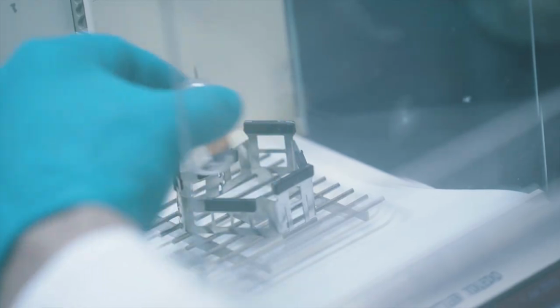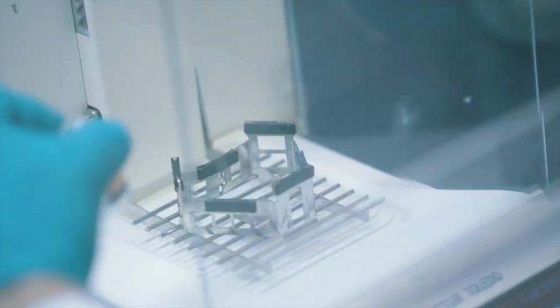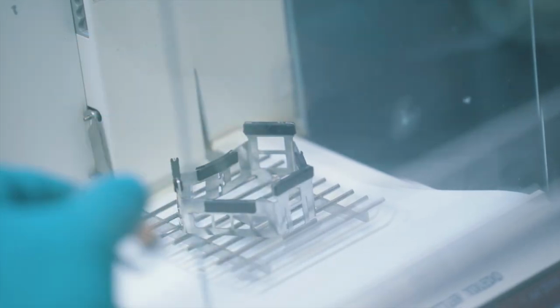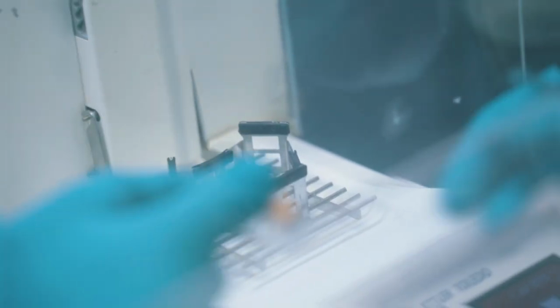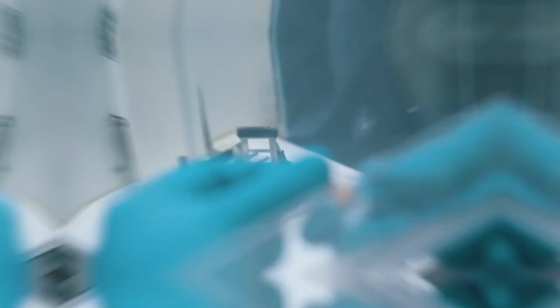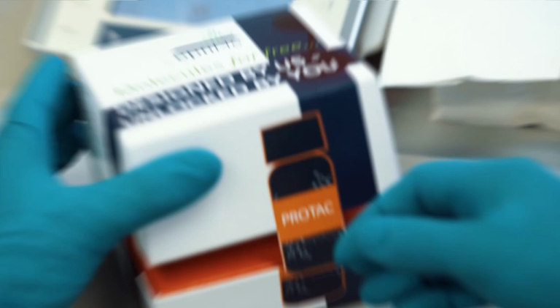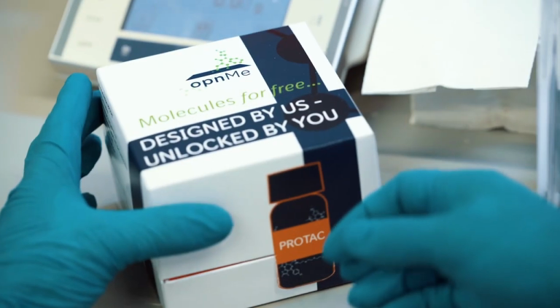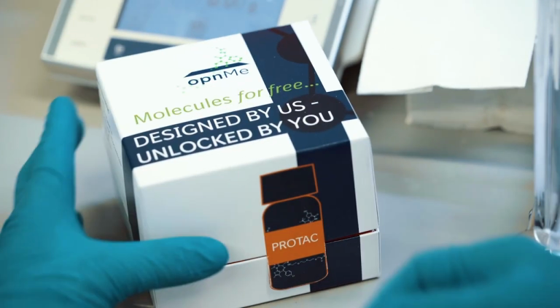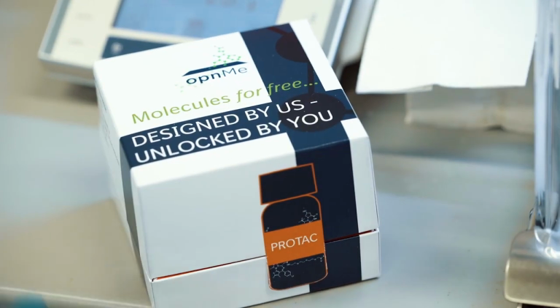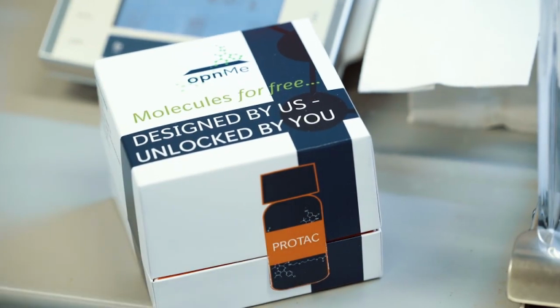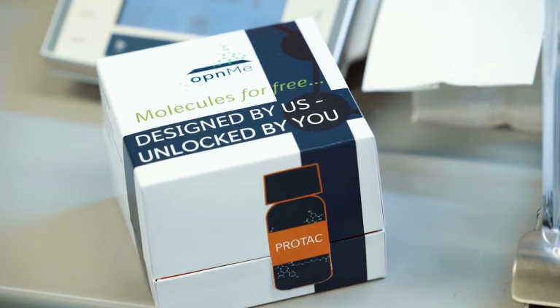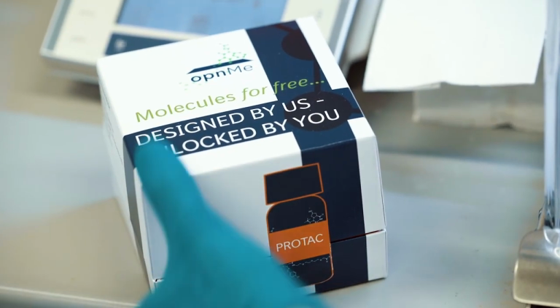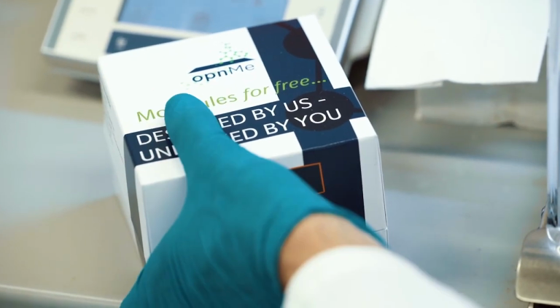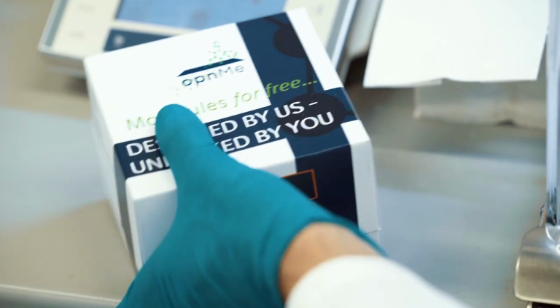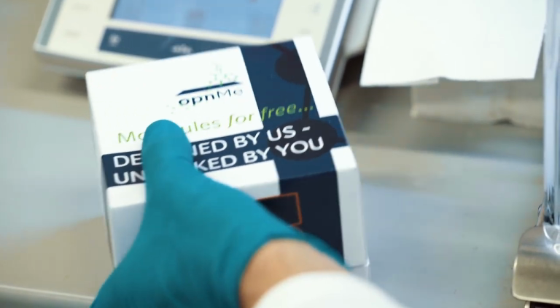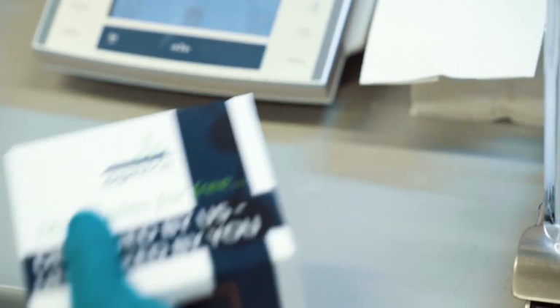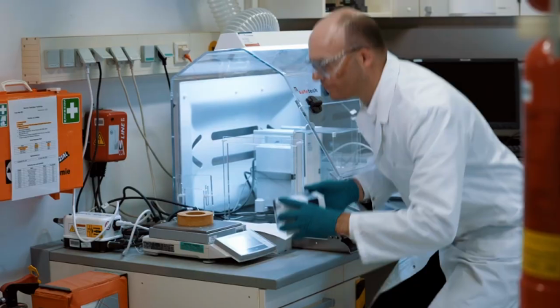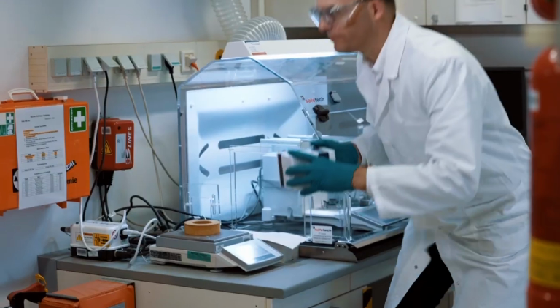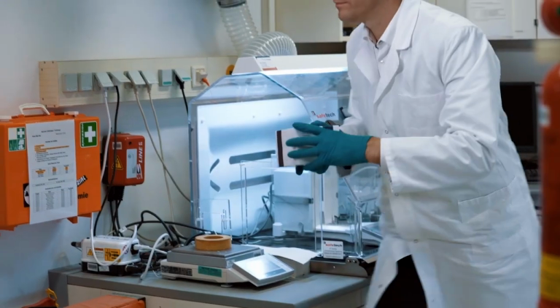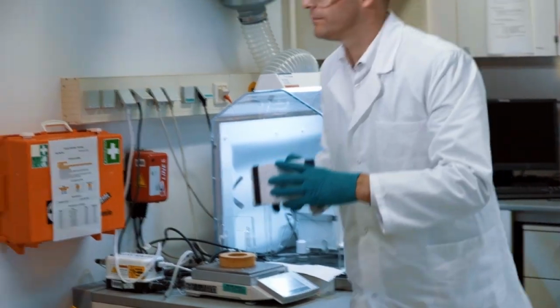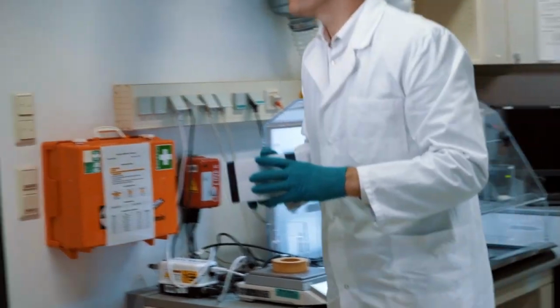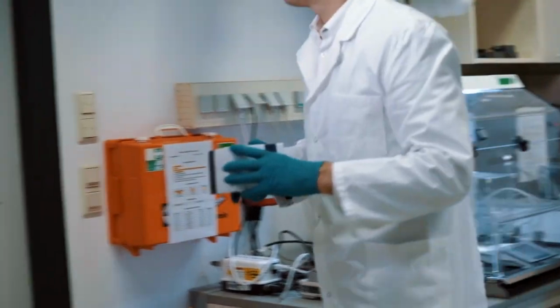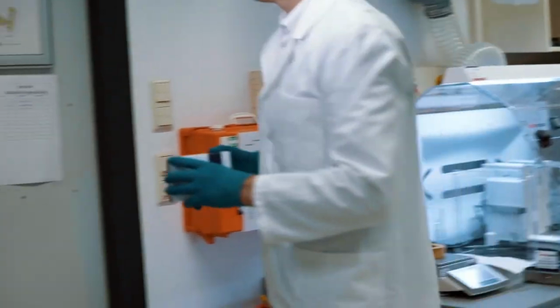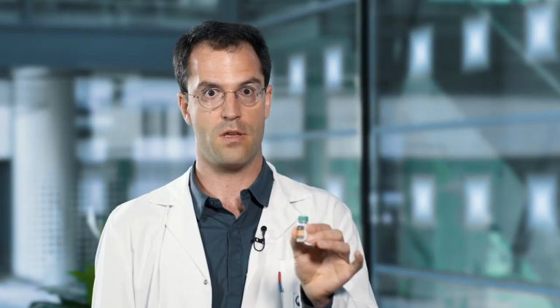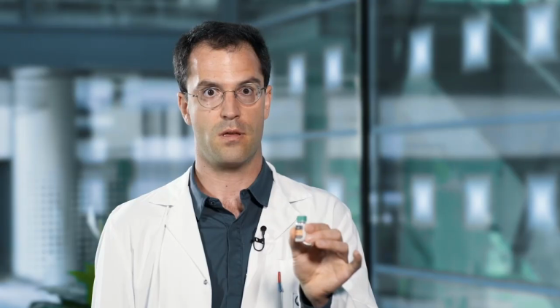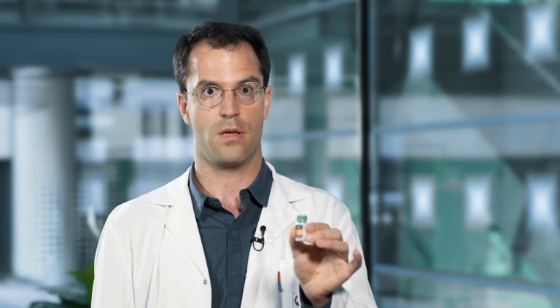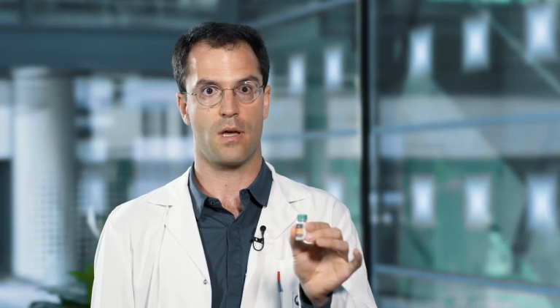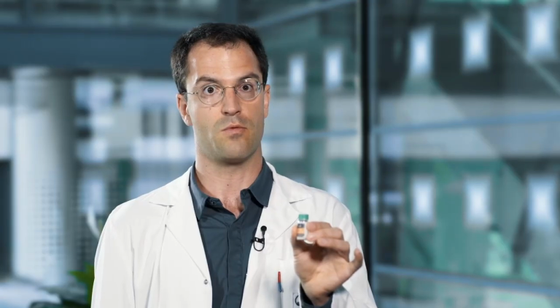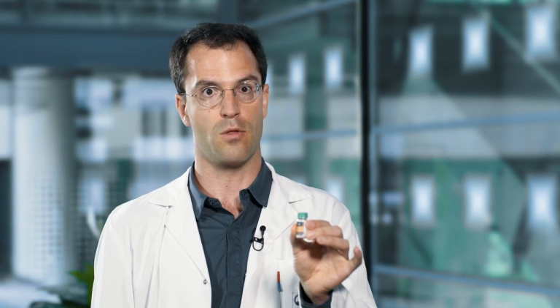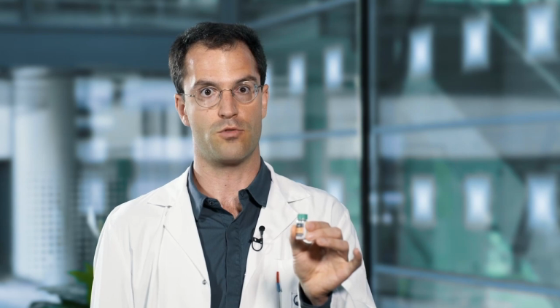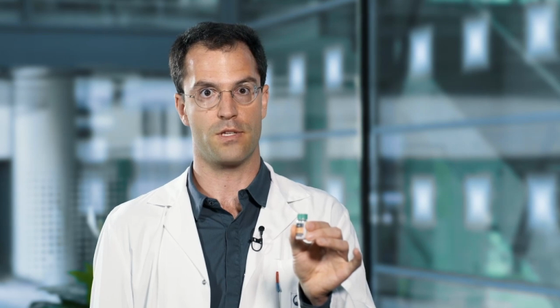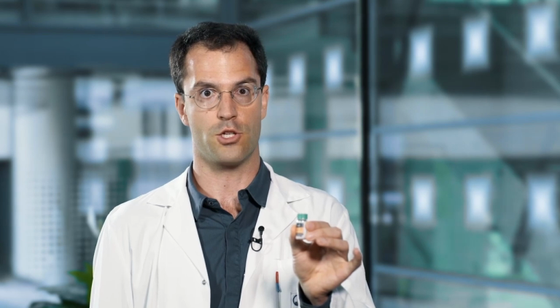Go to openme.com to order your sample of the PTK2 PROTAC today. It's free and comes with no strings attached.